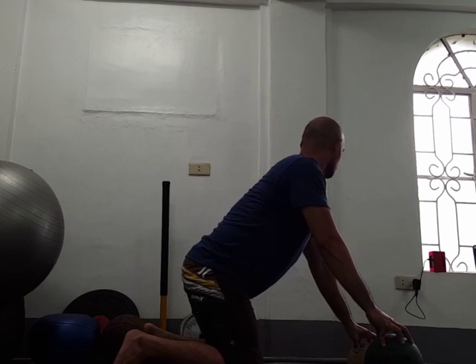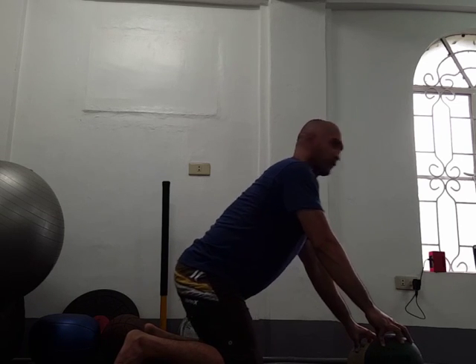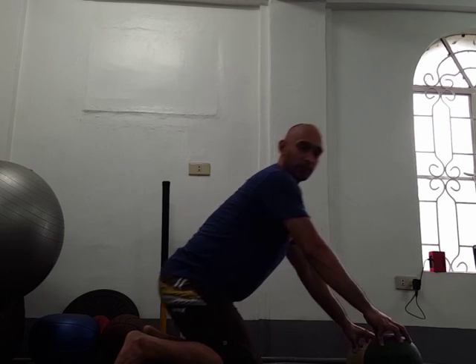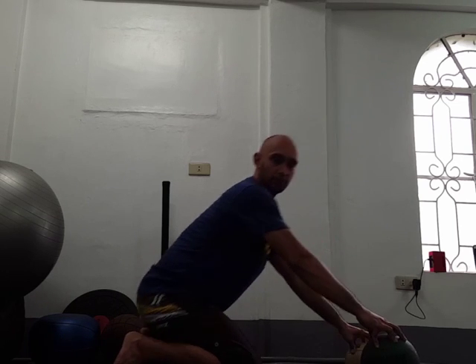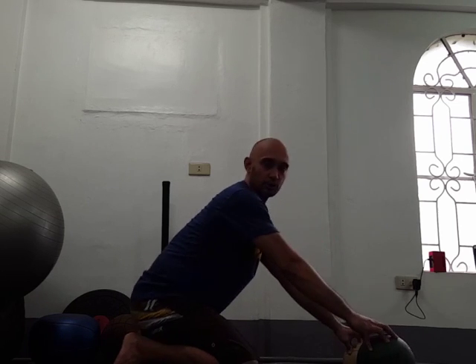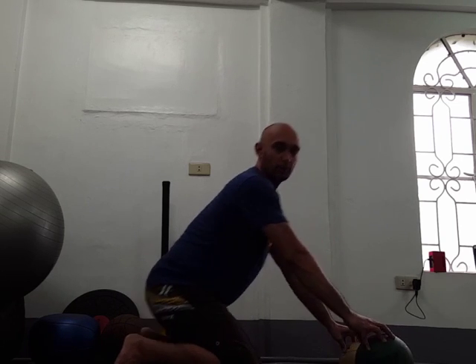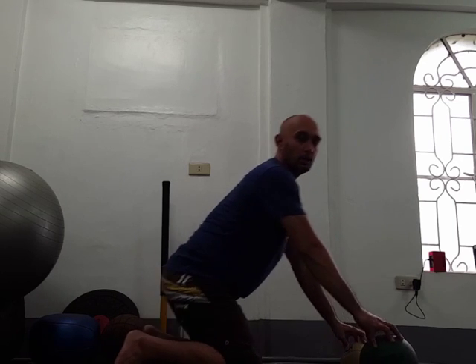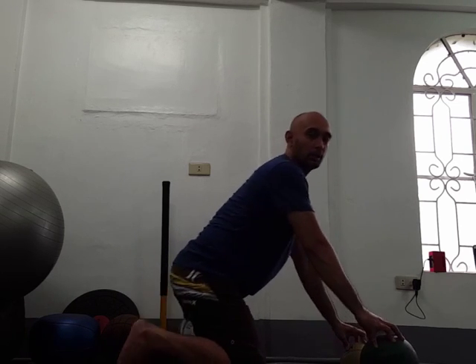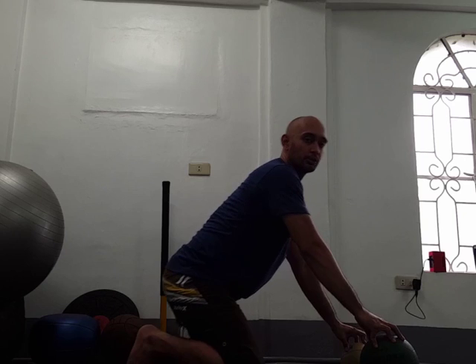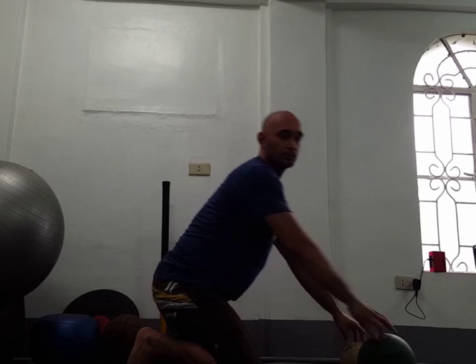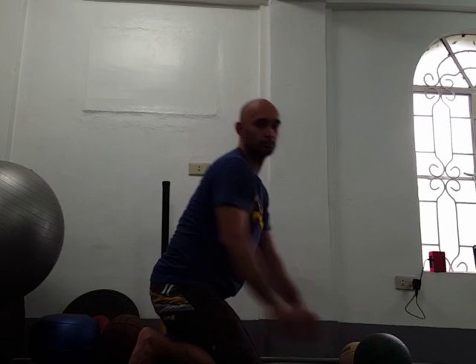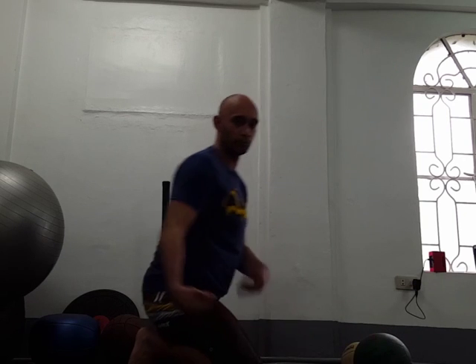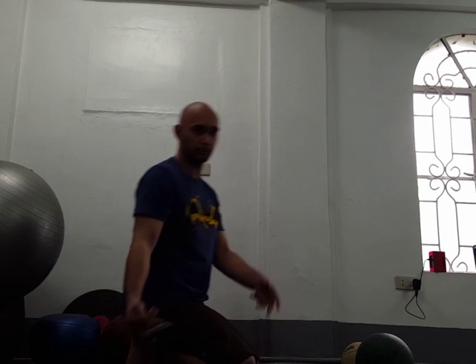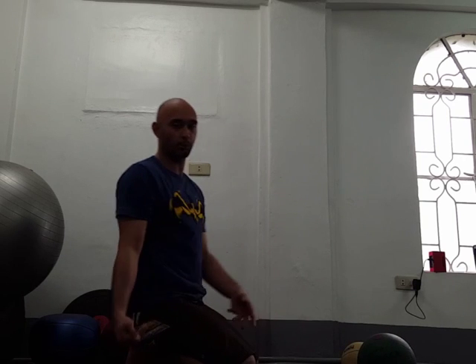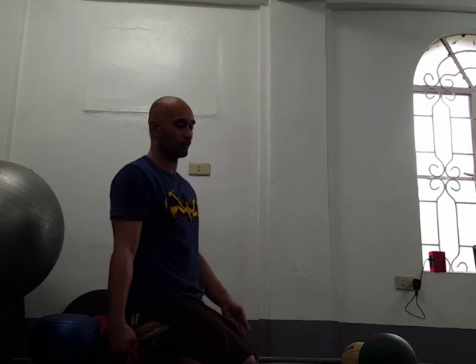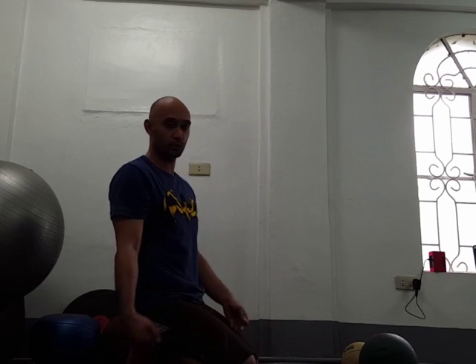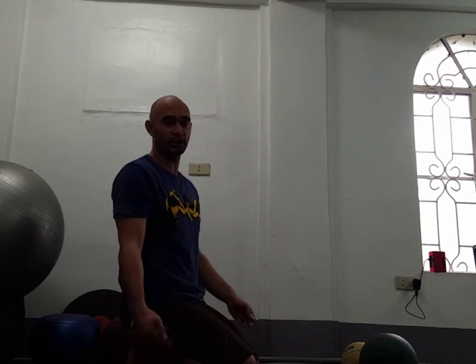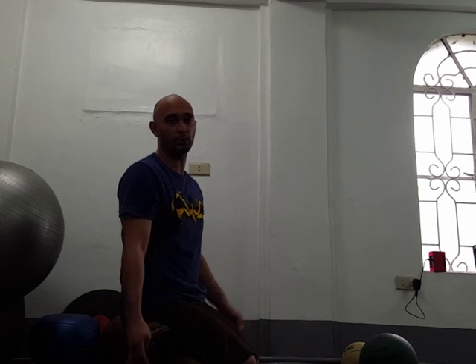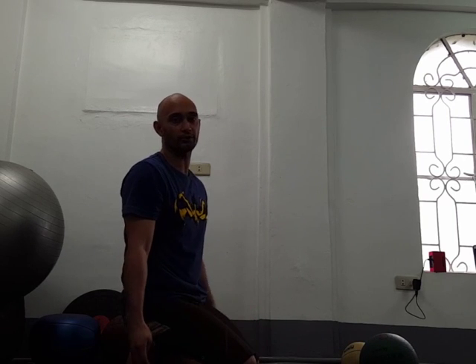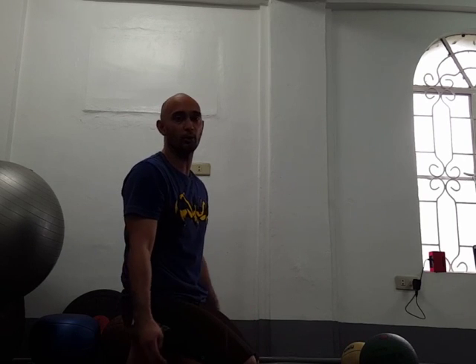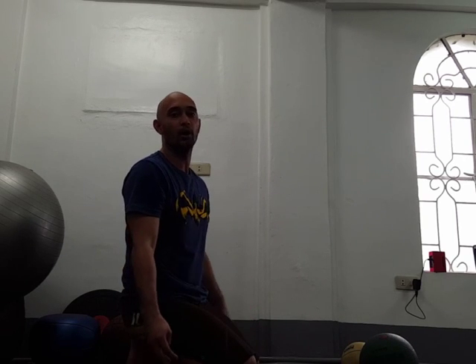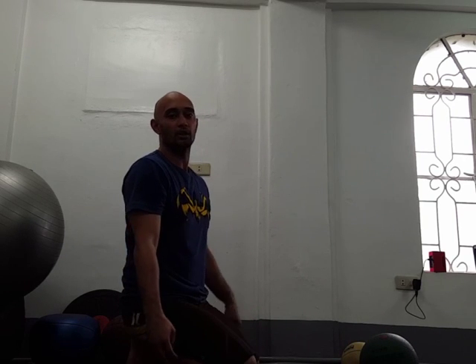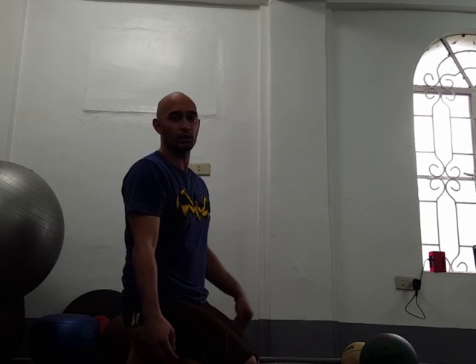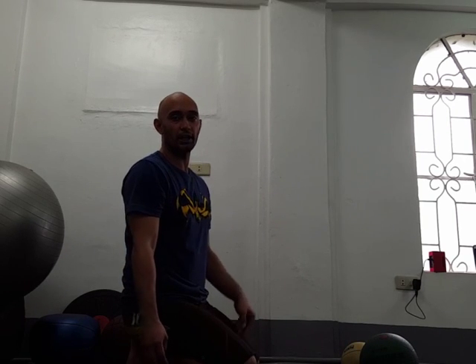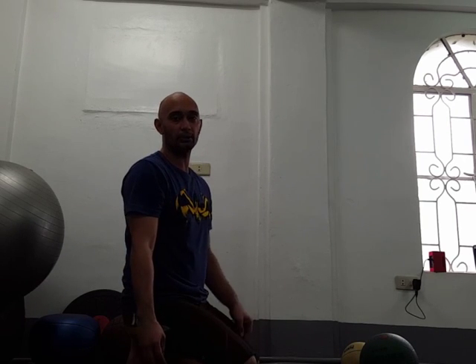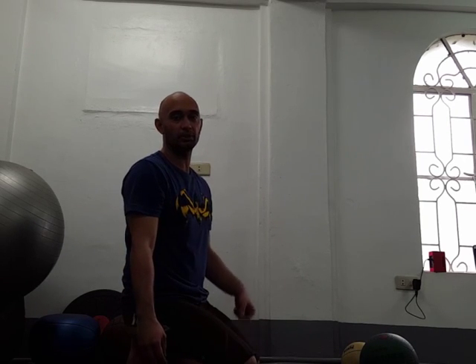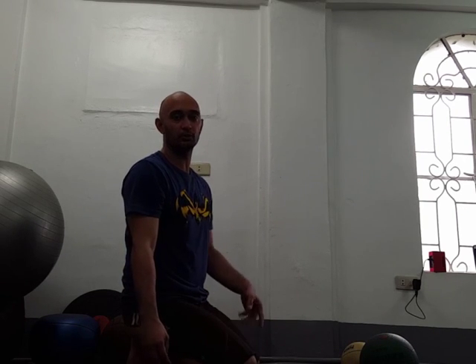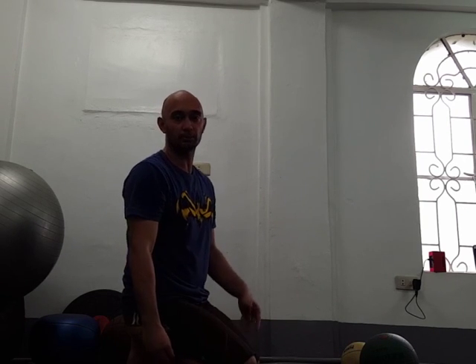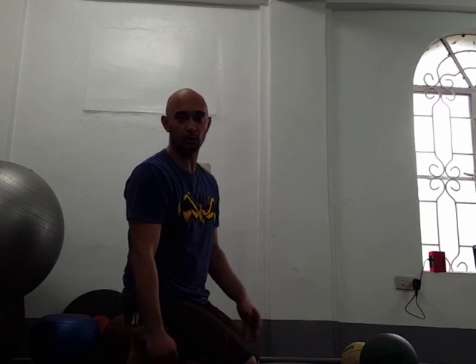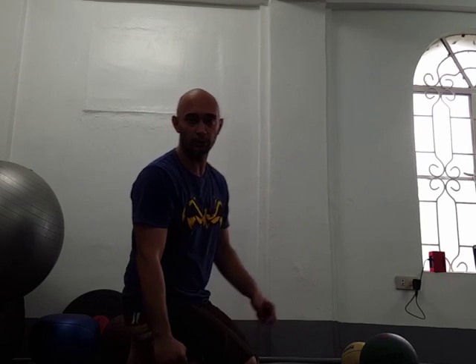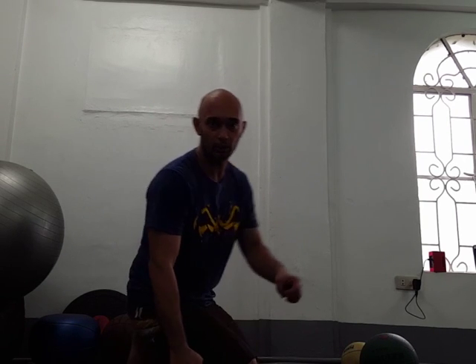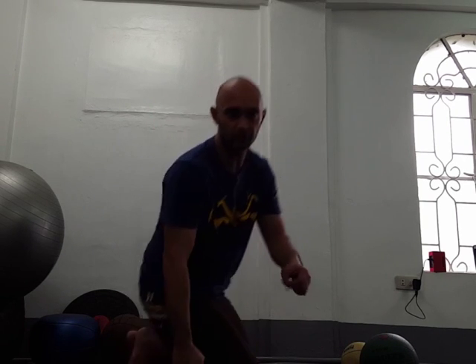It's a very simple drill, you can do it virtually anywhere, so try it out and please let me know how it goes.